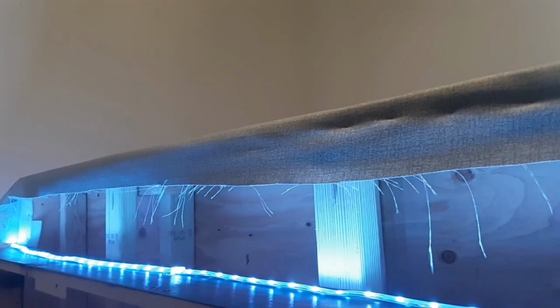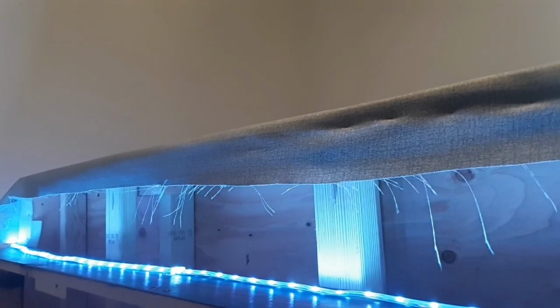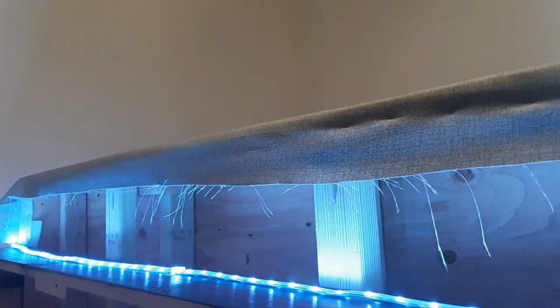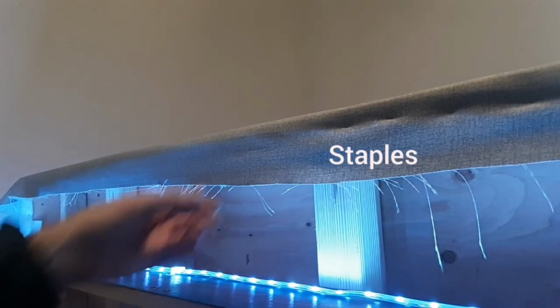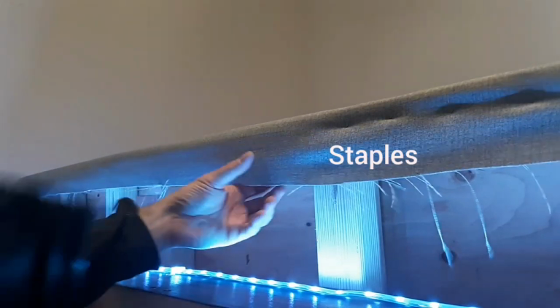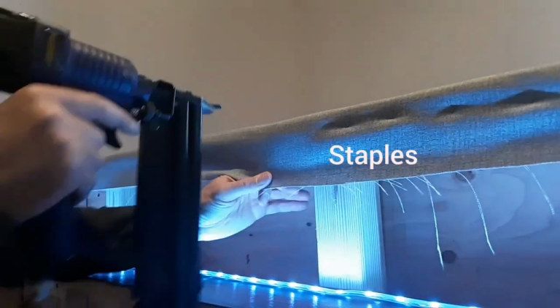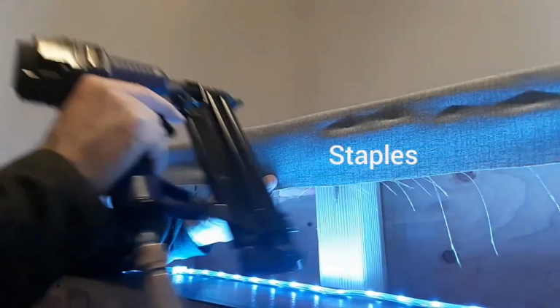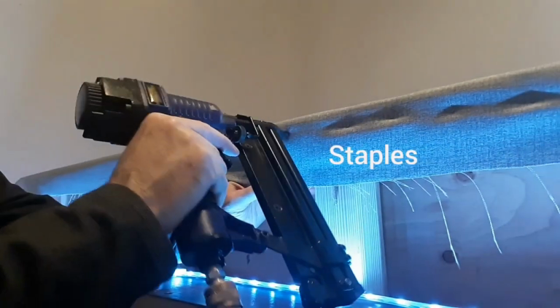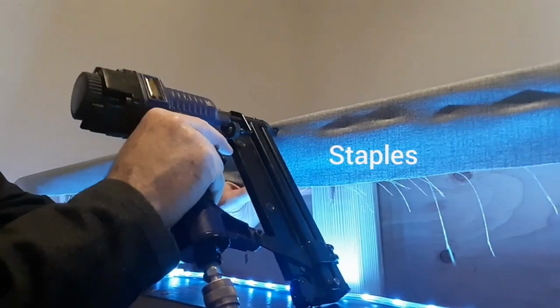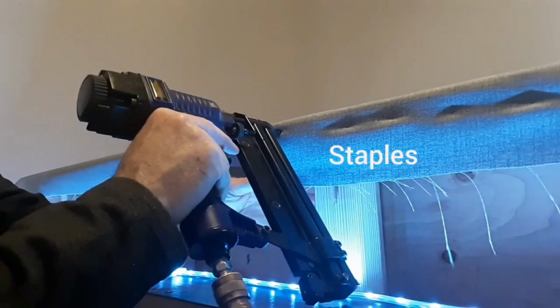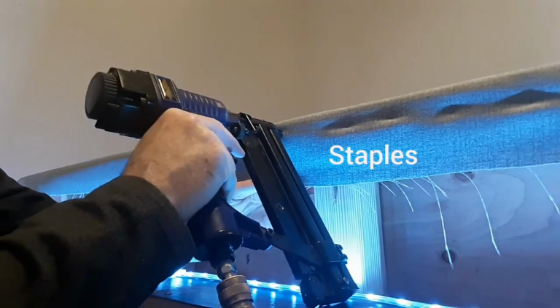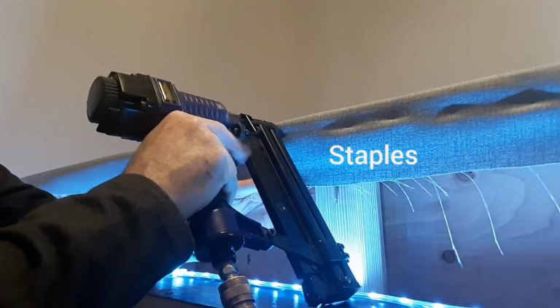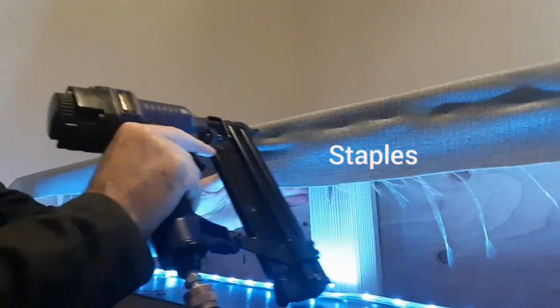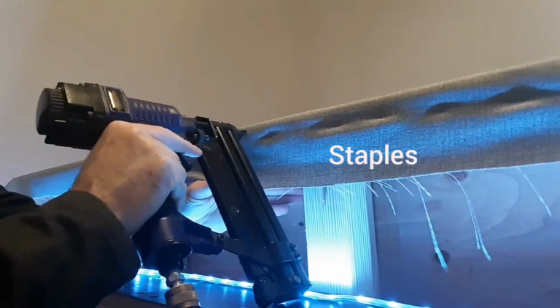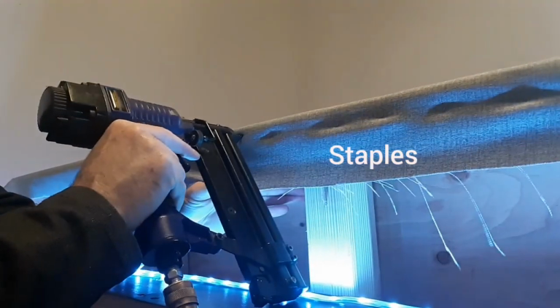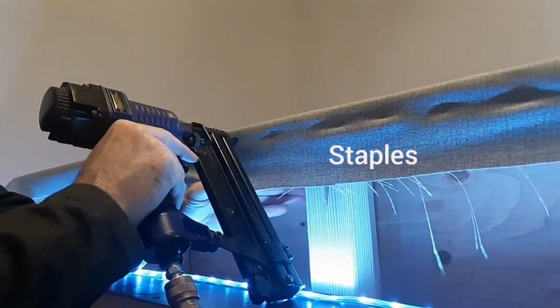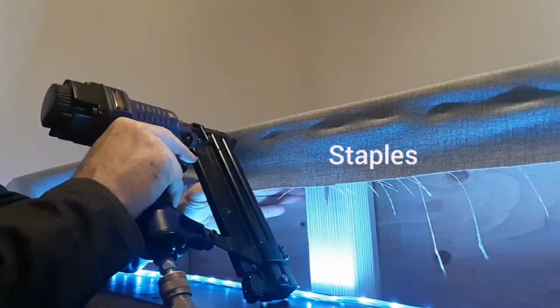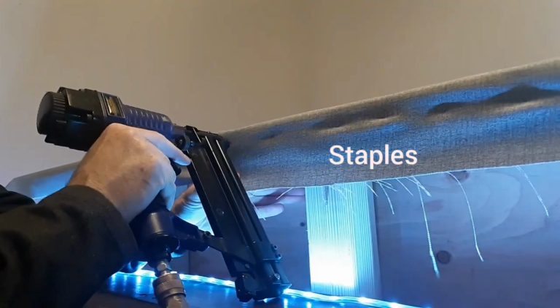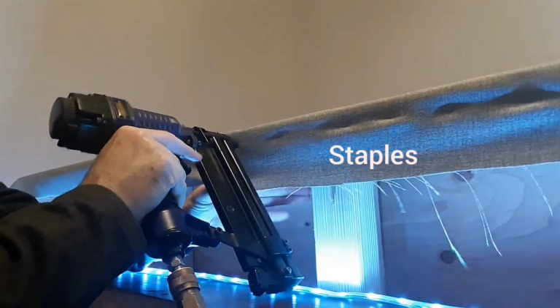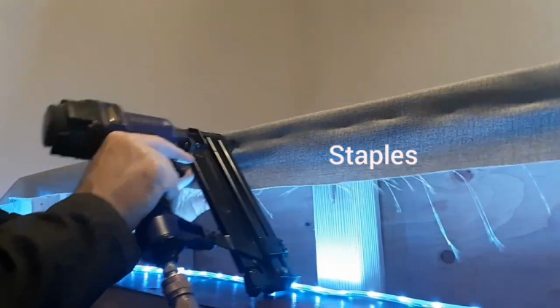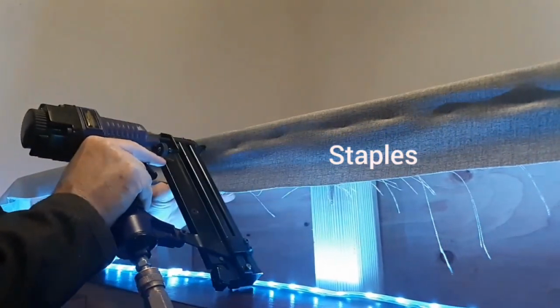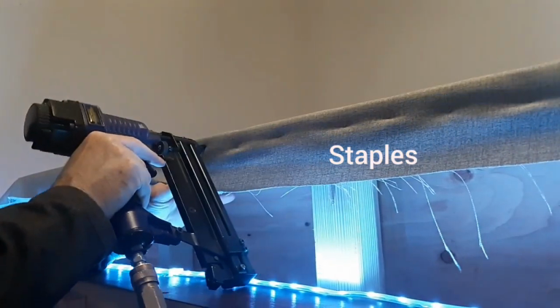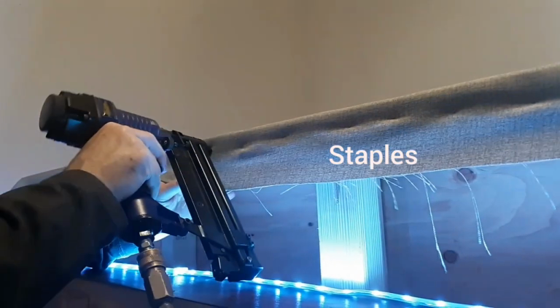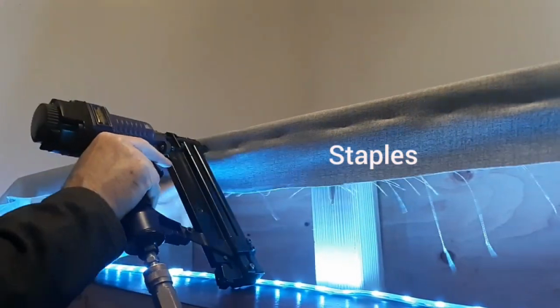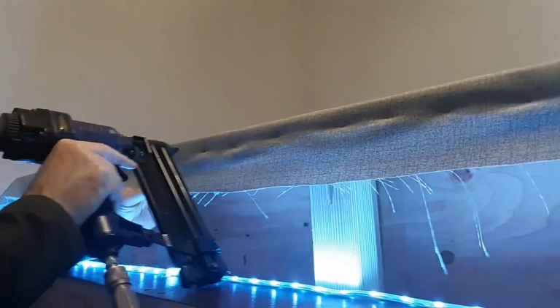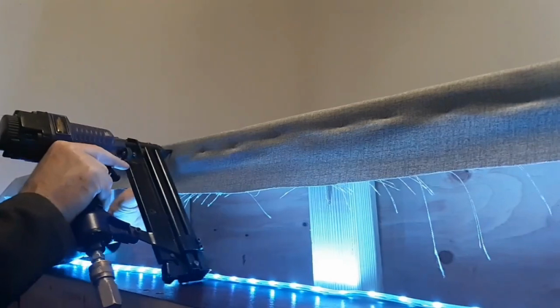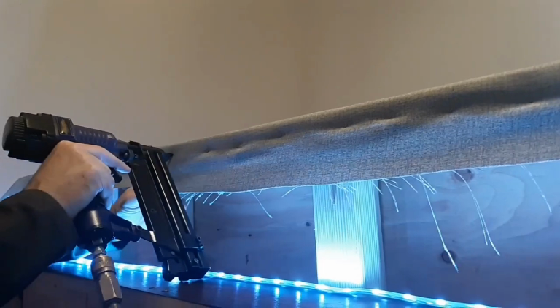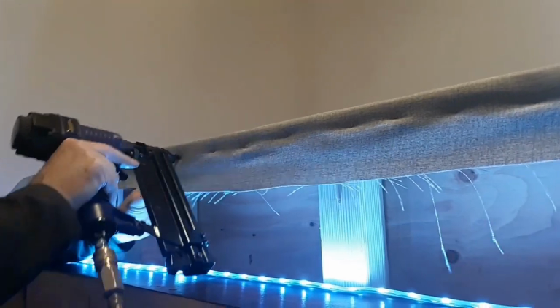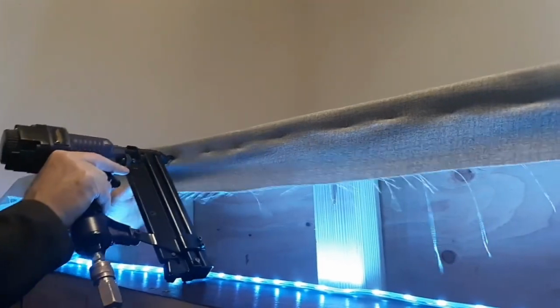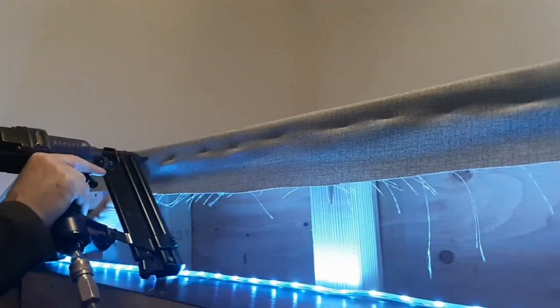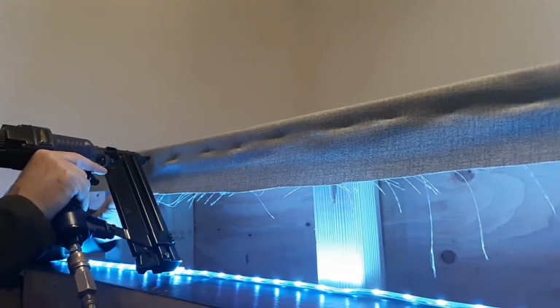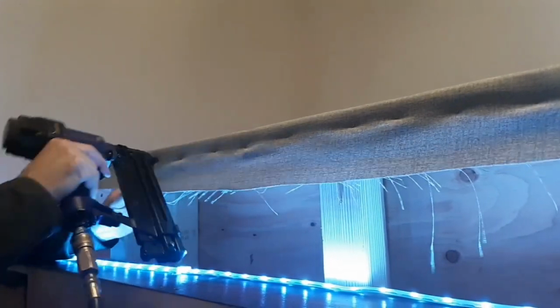My son installed the LEDs off camera, but they basically just wrap around the upper part of the bottom base.